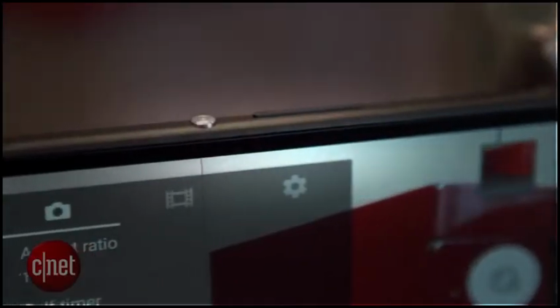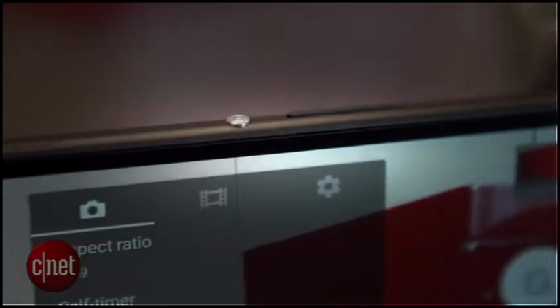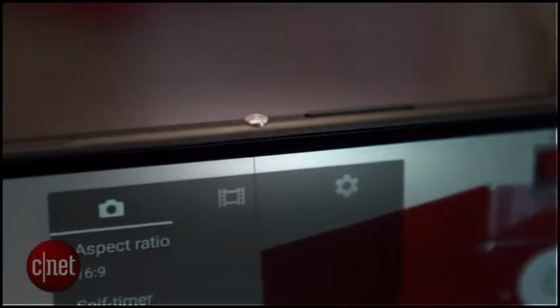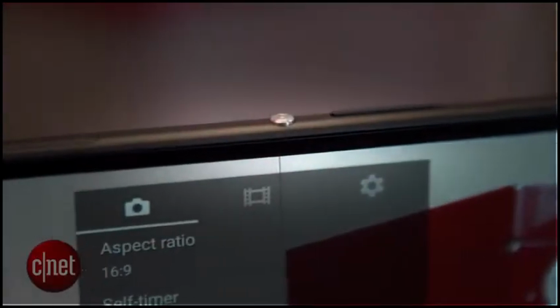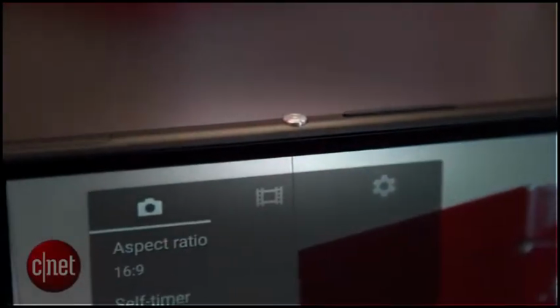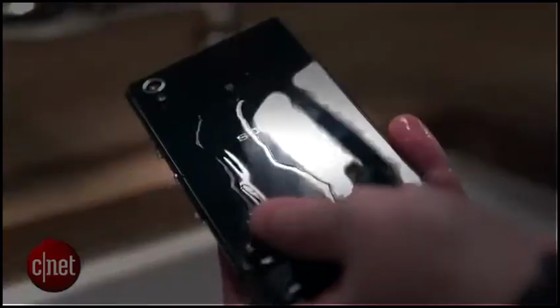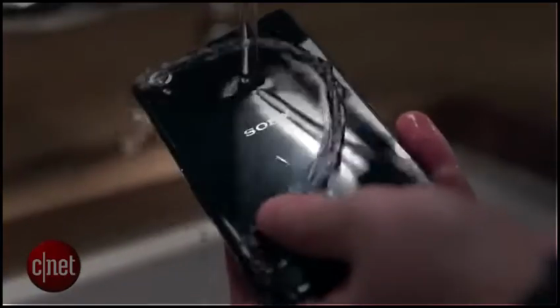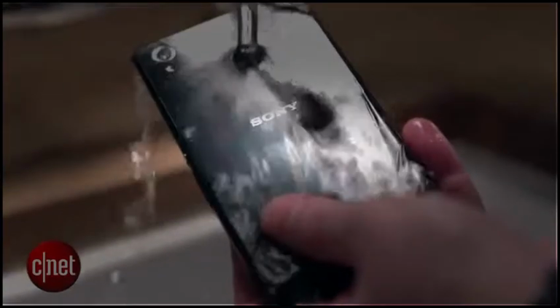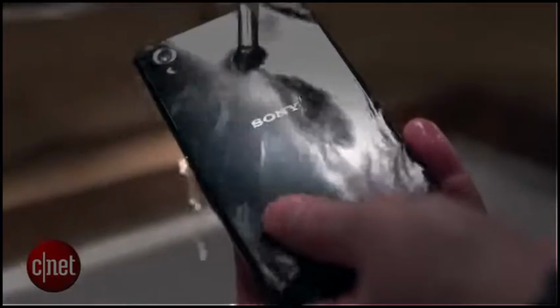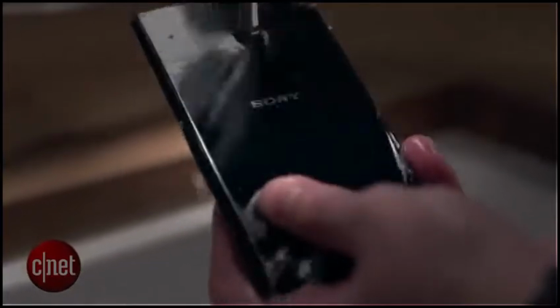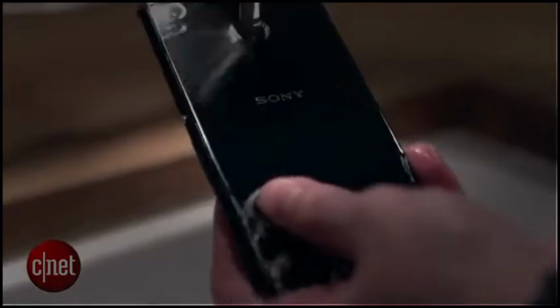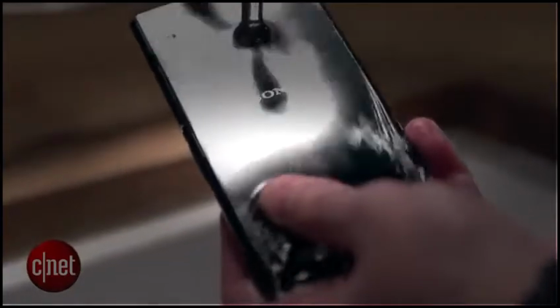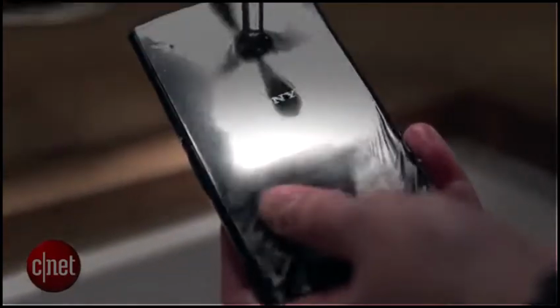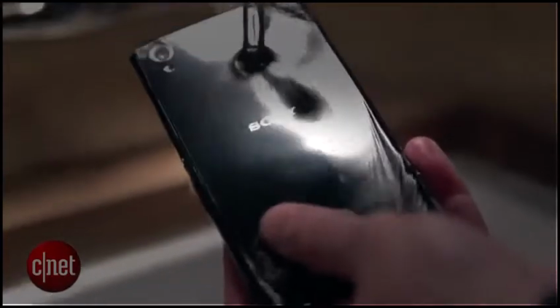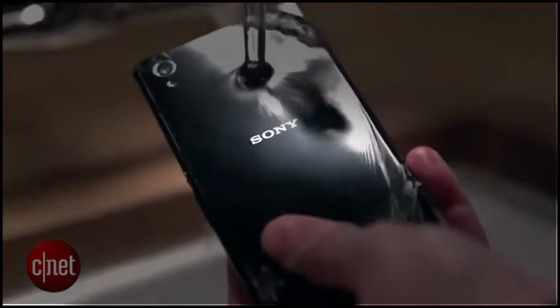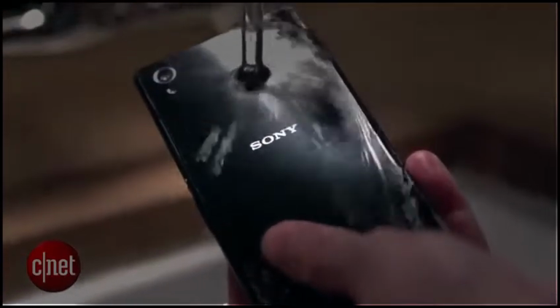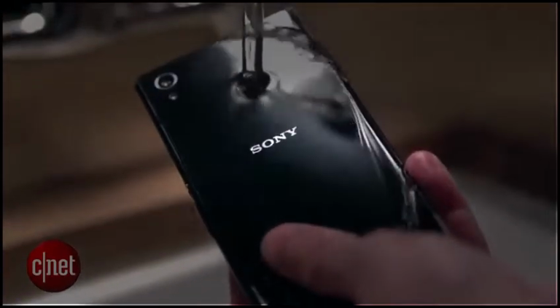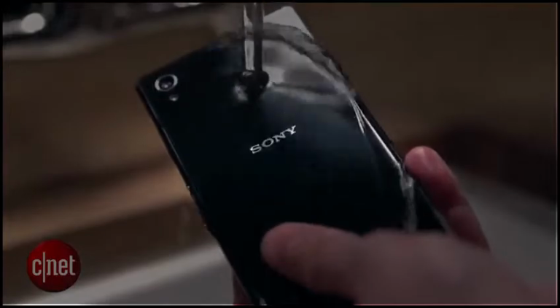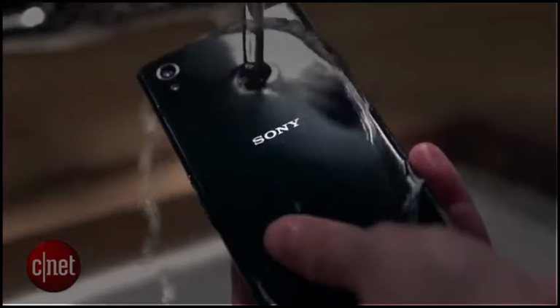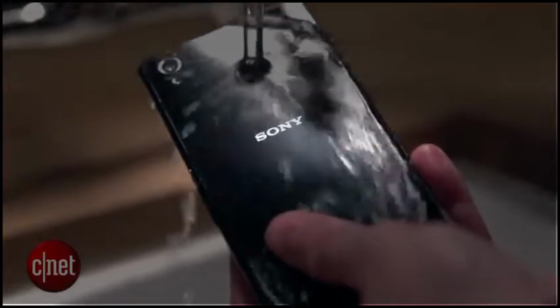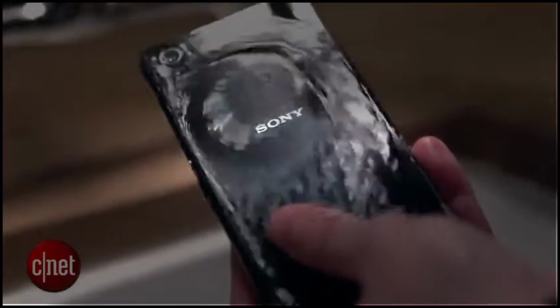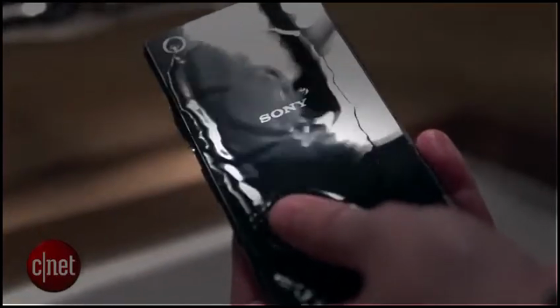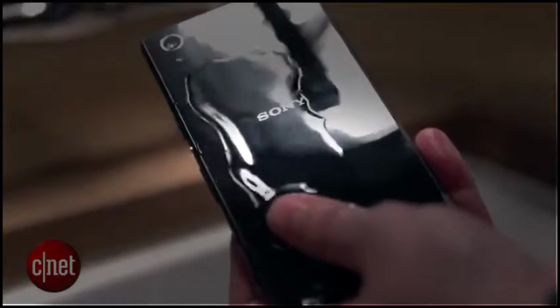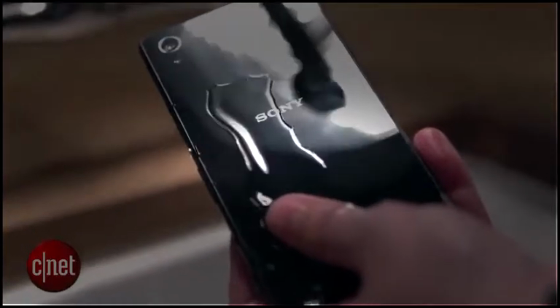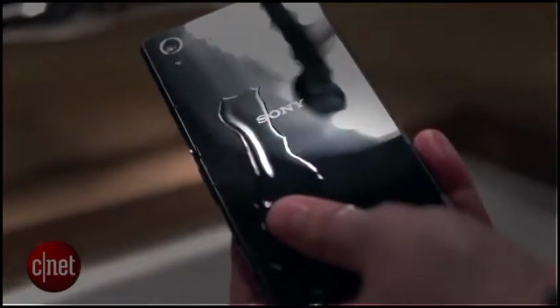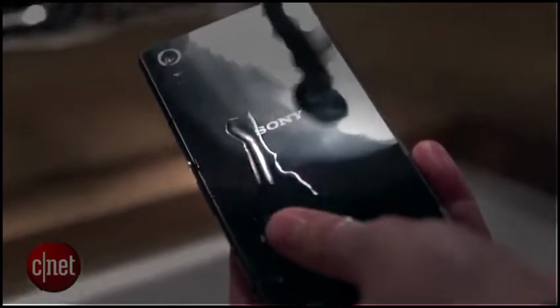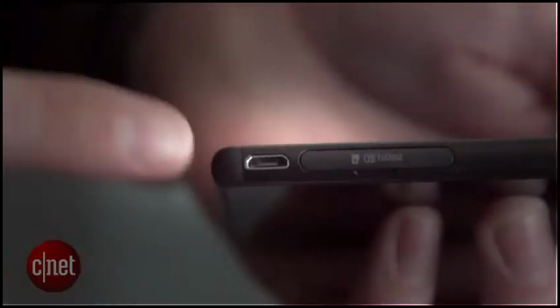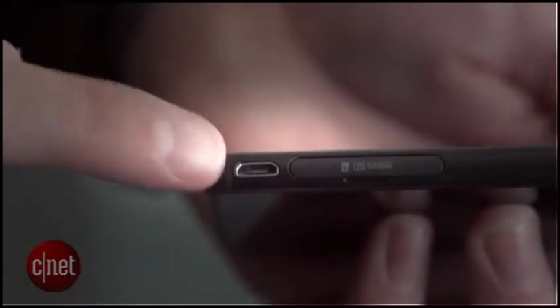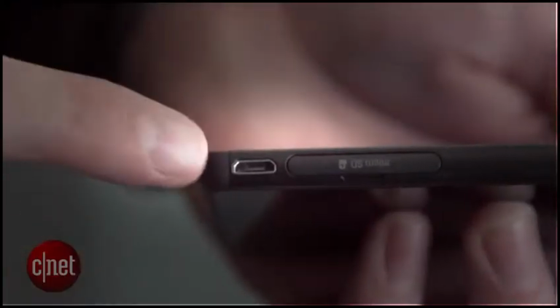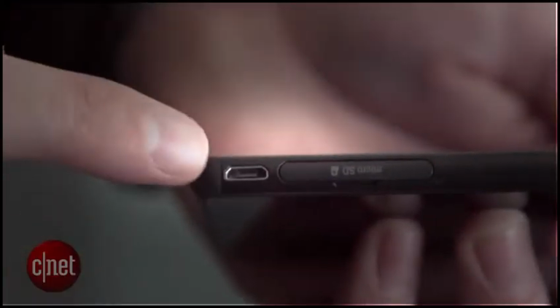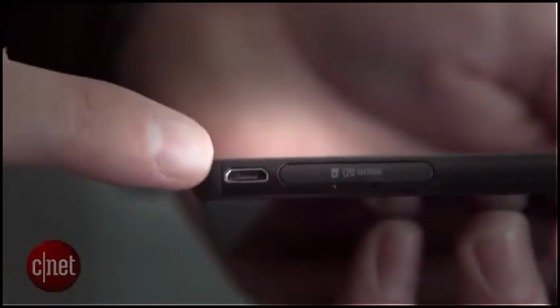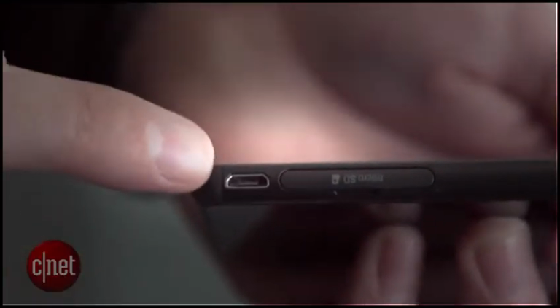It is, of course, completely waterproof, down to a depth of one meter for up to 30 minutes, but thankfully, they haven't needed to cover the charging port.